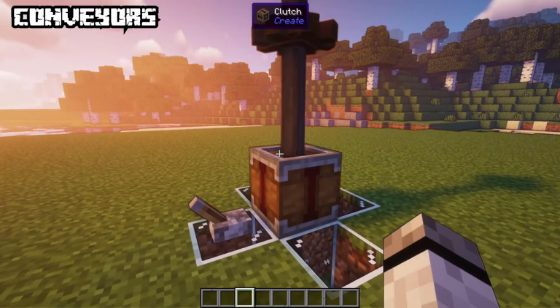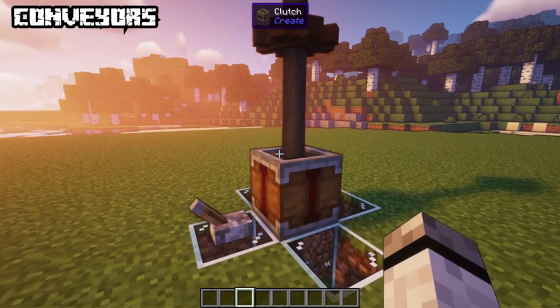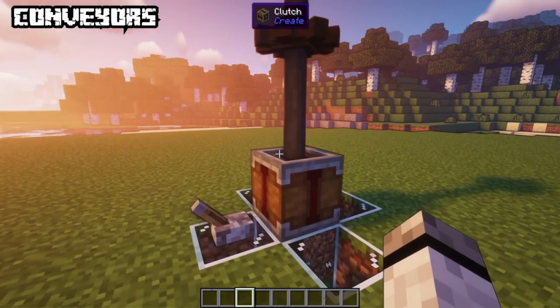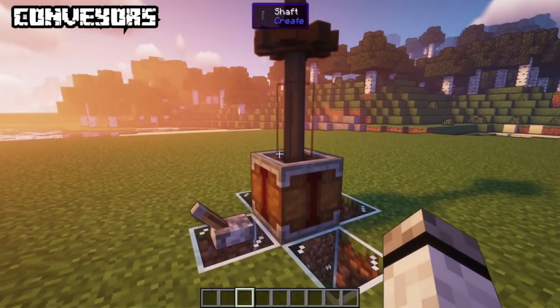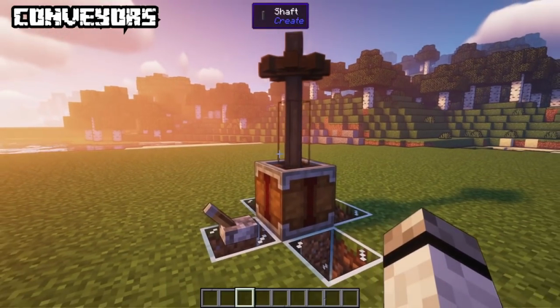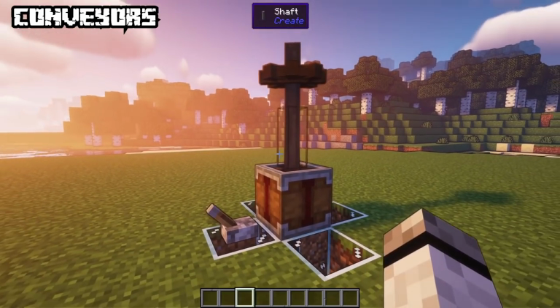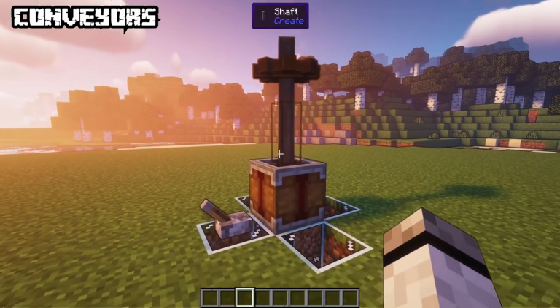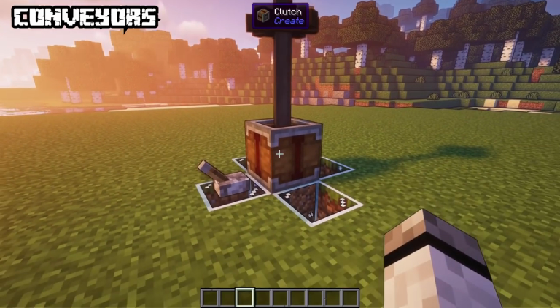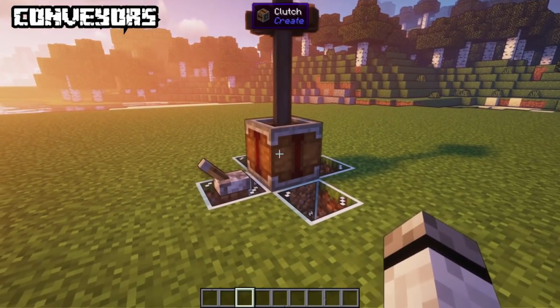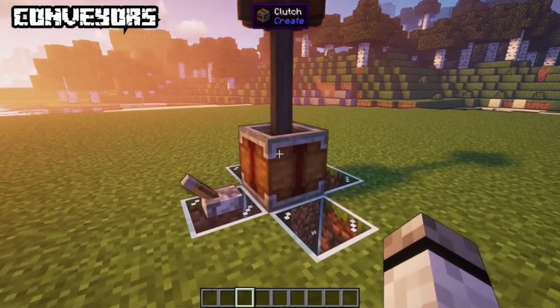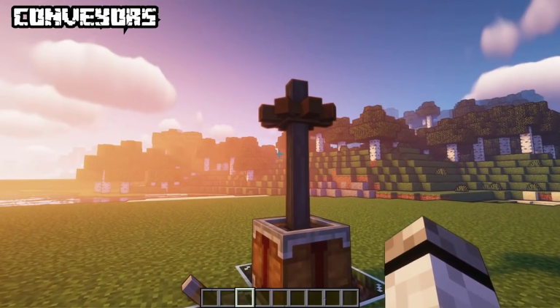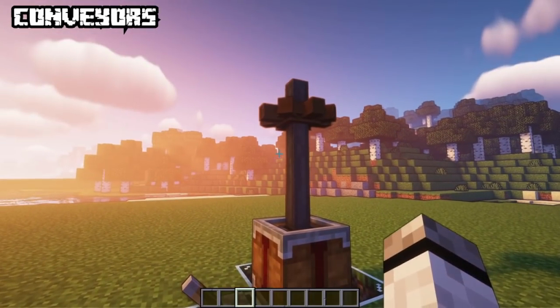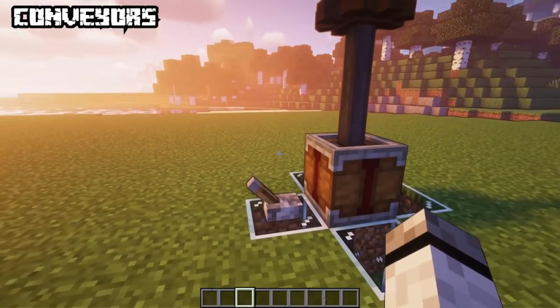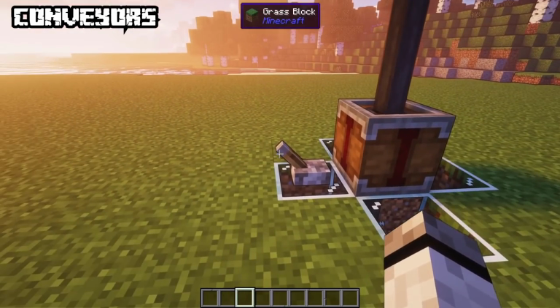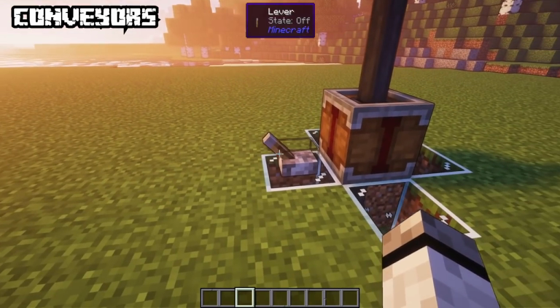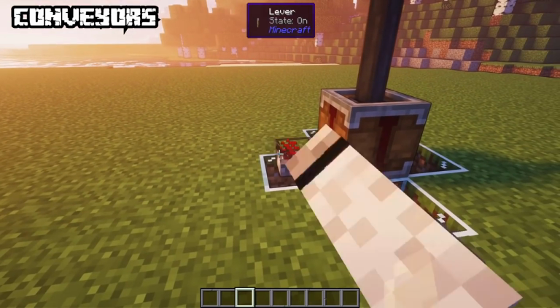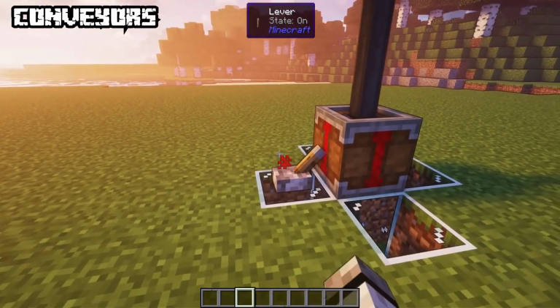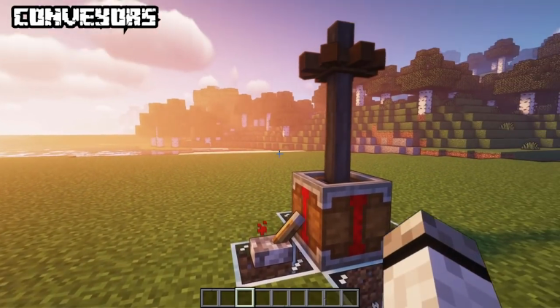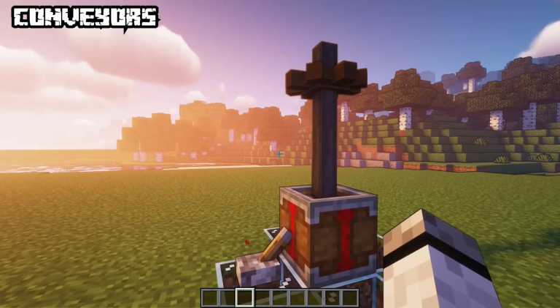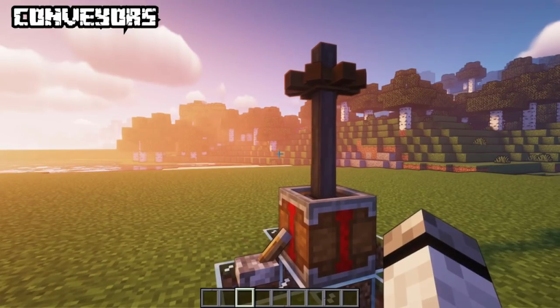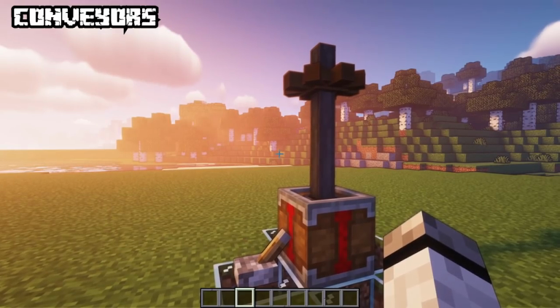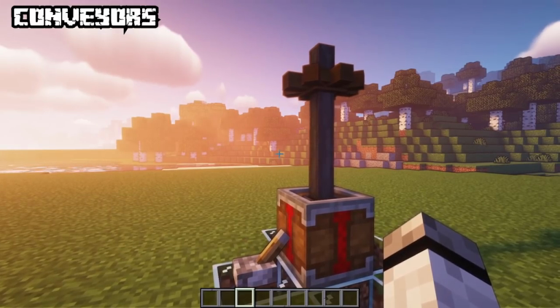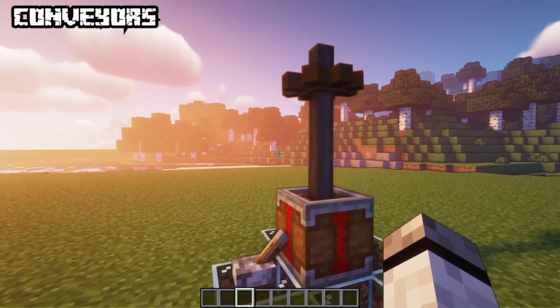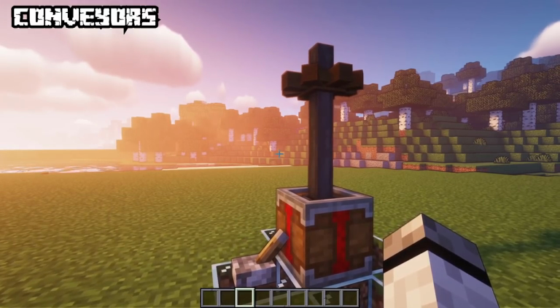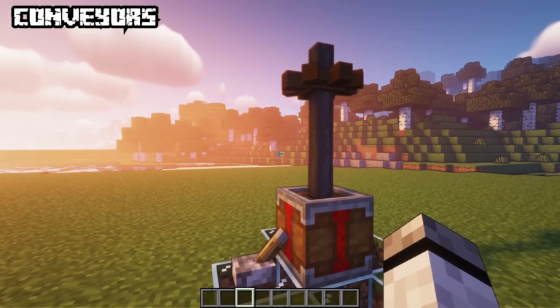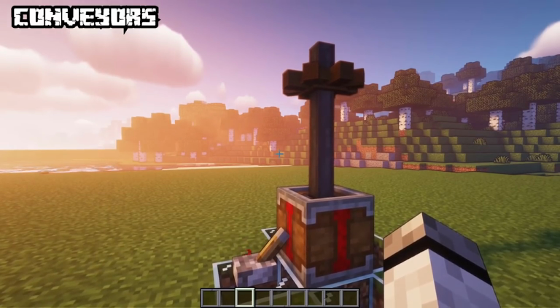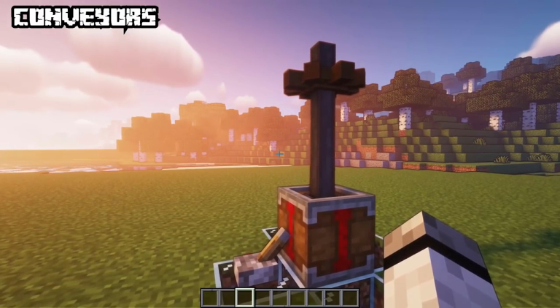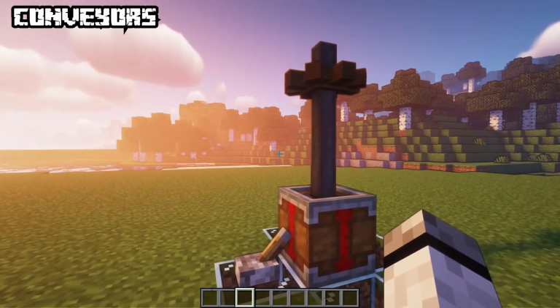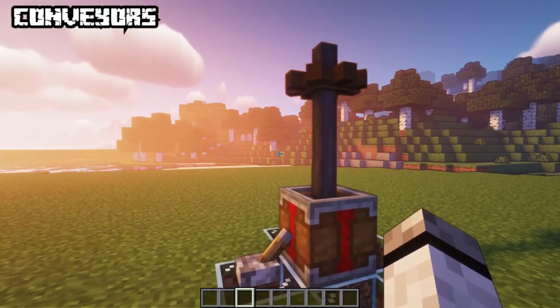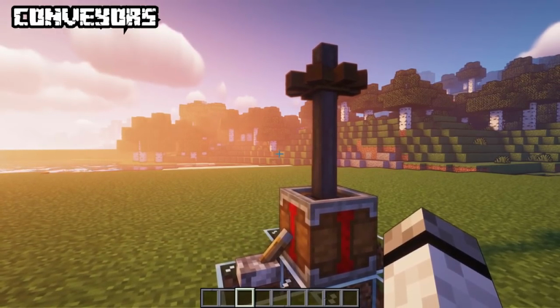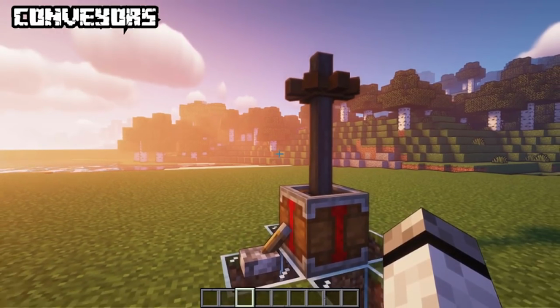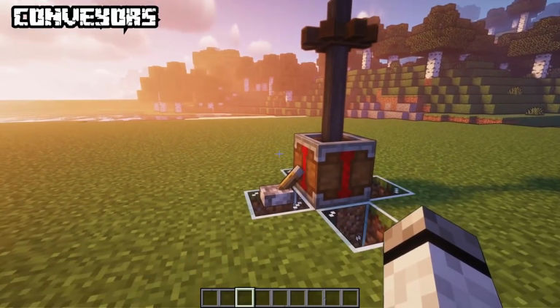The clutch acts basically as a shaft until it receives a redstone signal — then it stops and doesn't pass any rotation anymore.